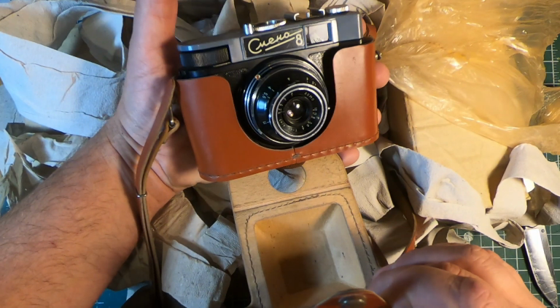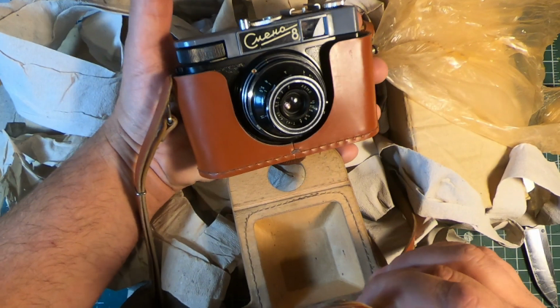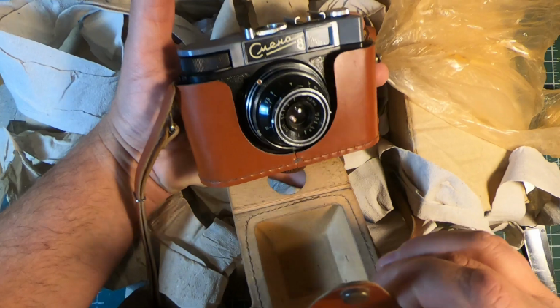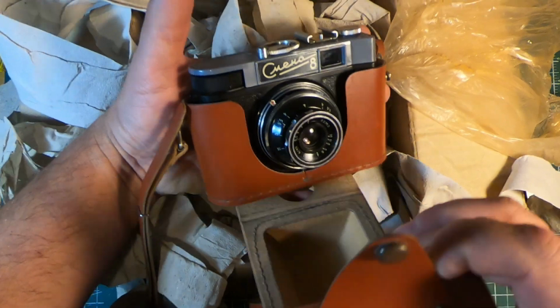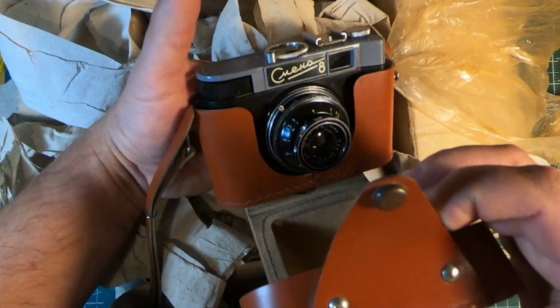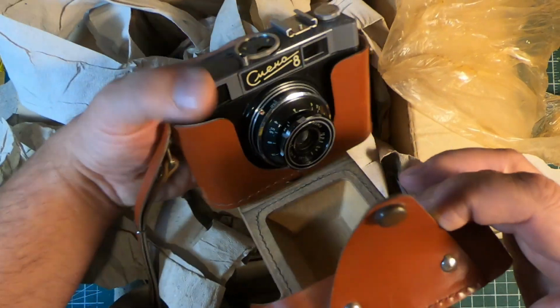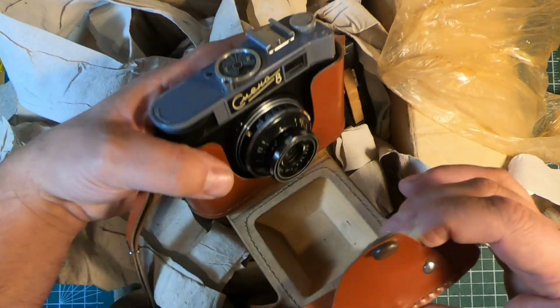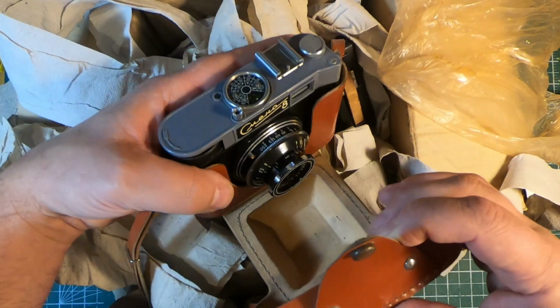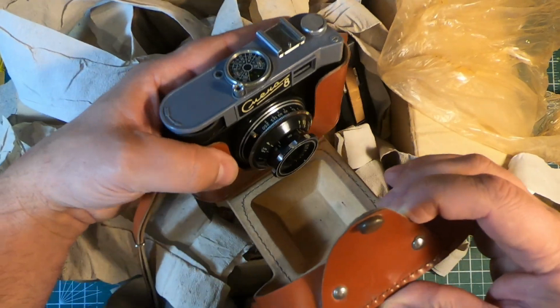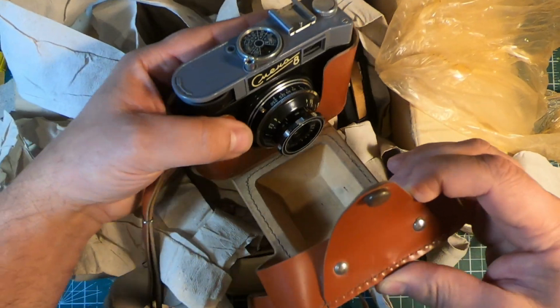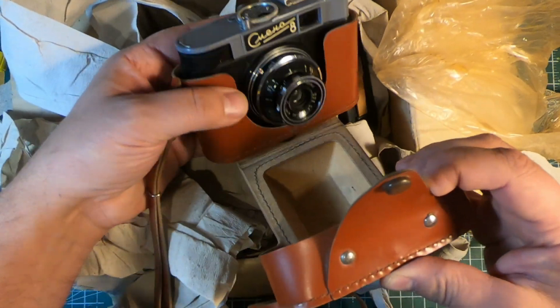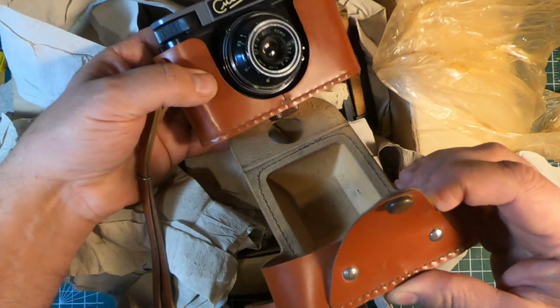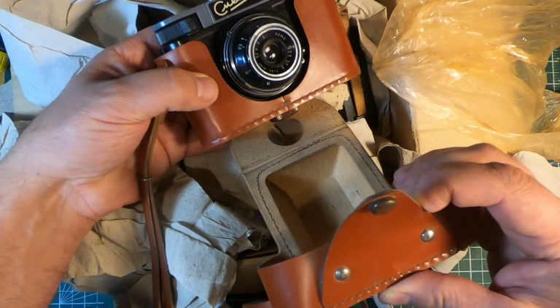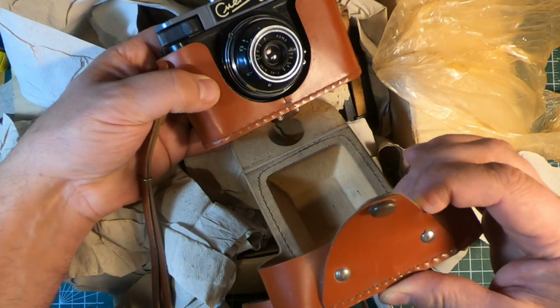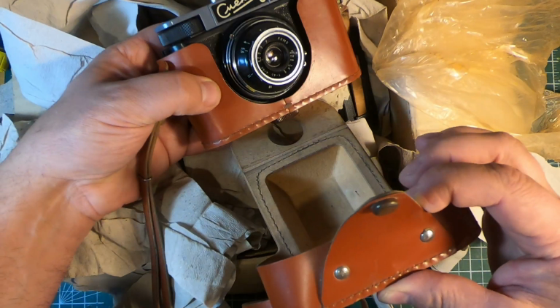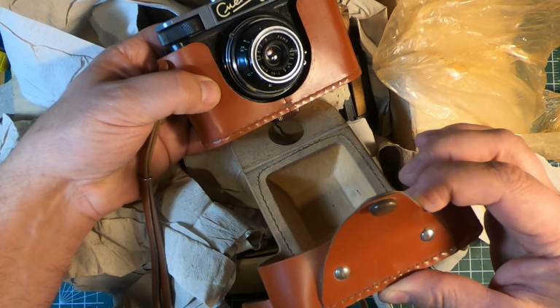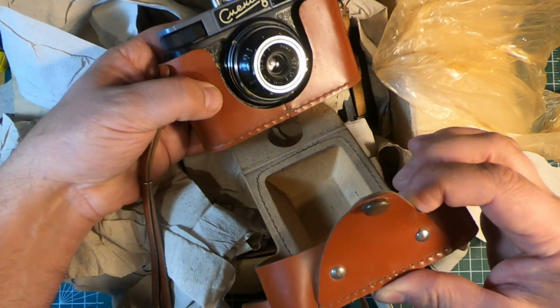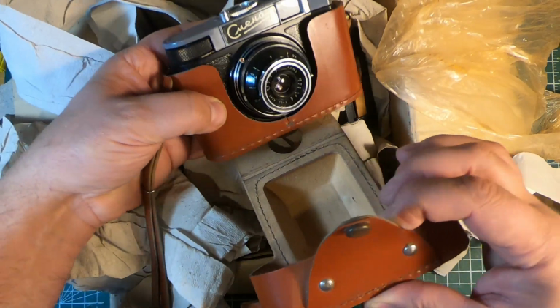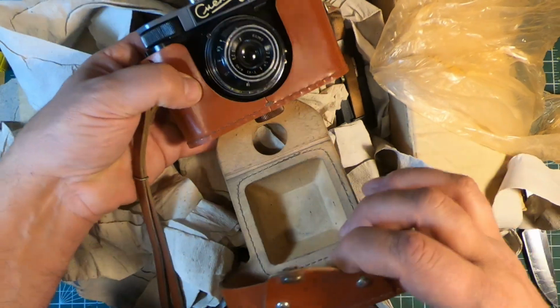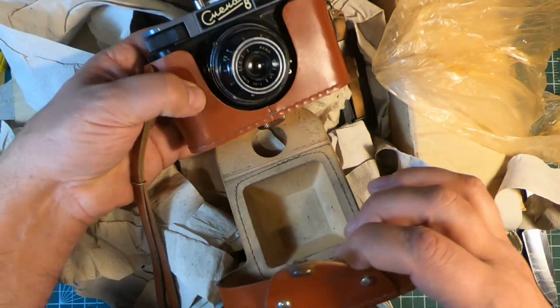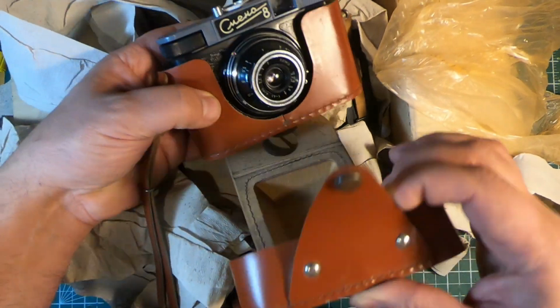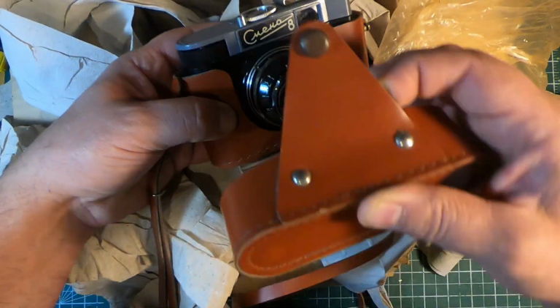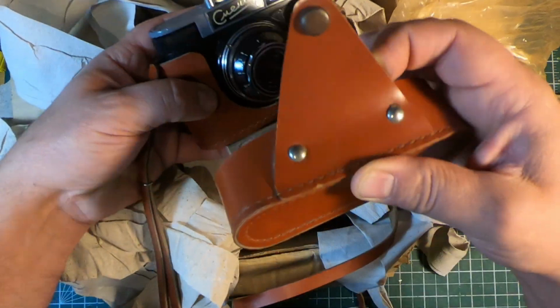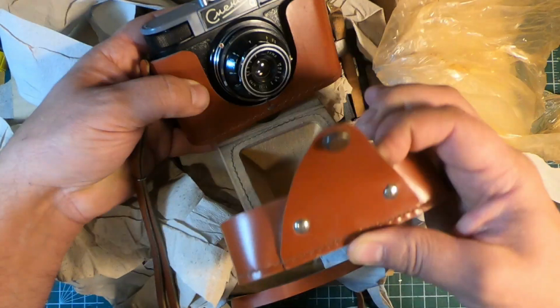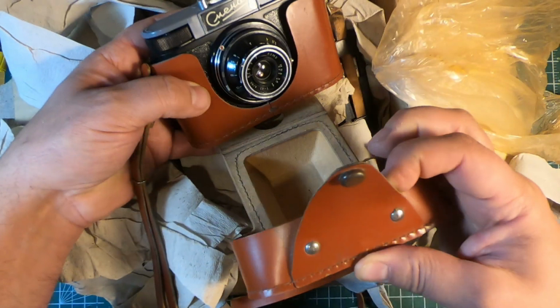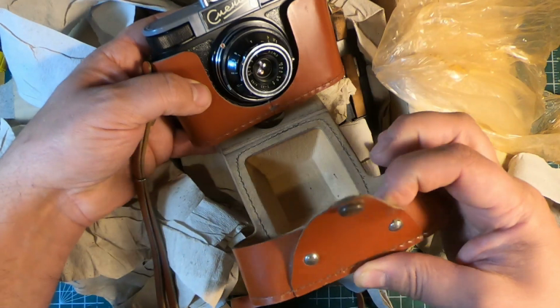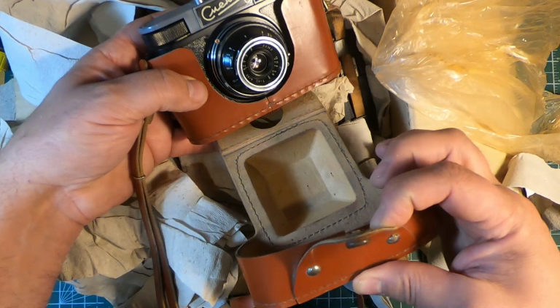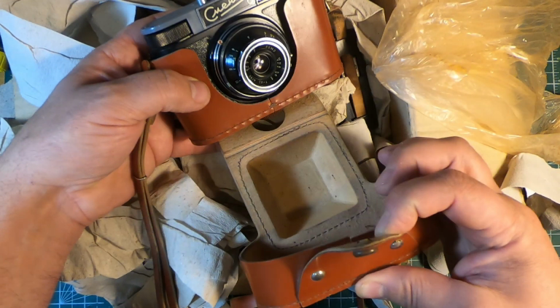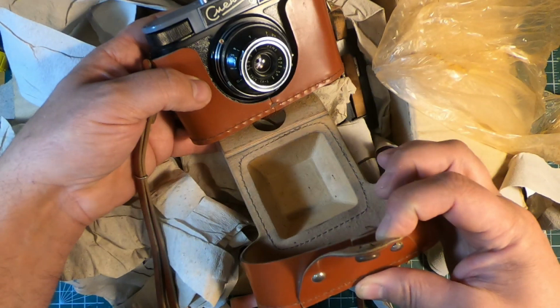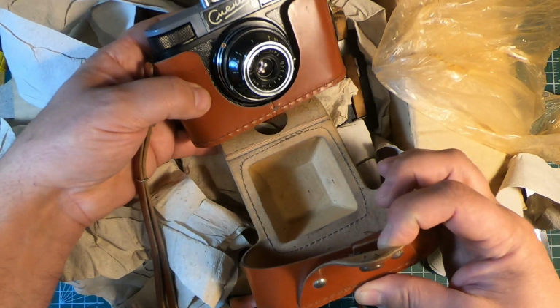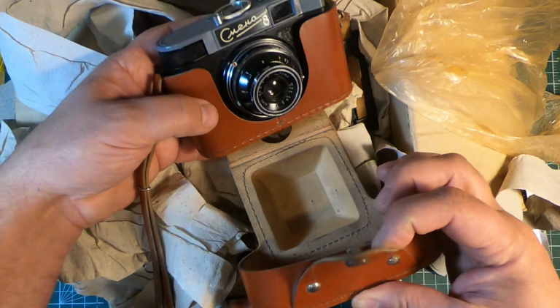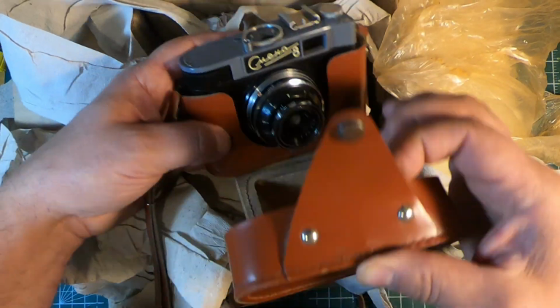Fantastic! Really excited to try this out. It appears to be in absolutely fantastic condition. I'm just going to clear this table off and we'll take a better look at it.